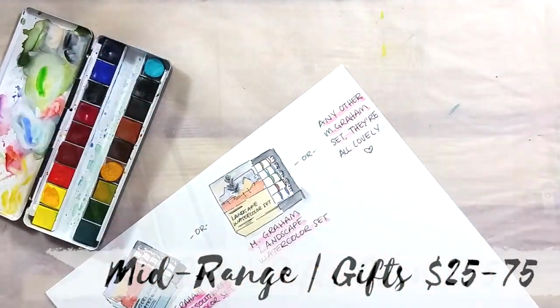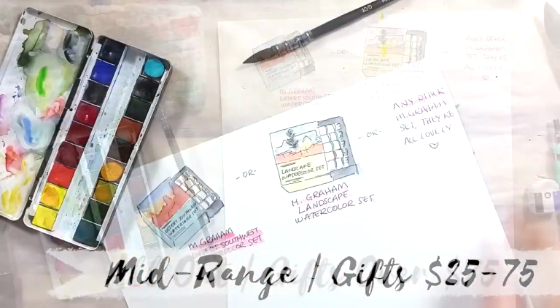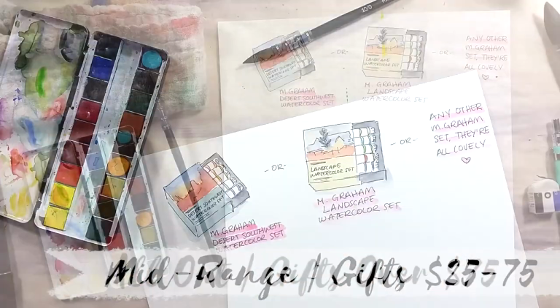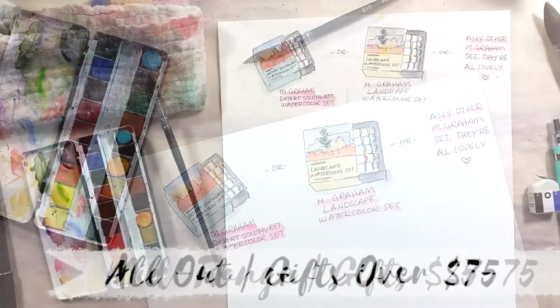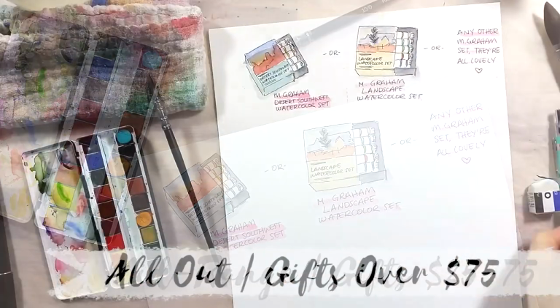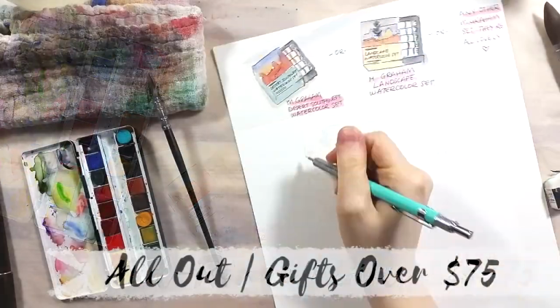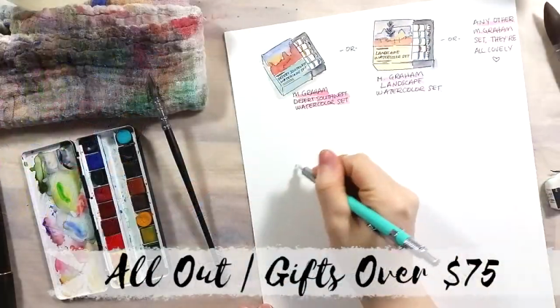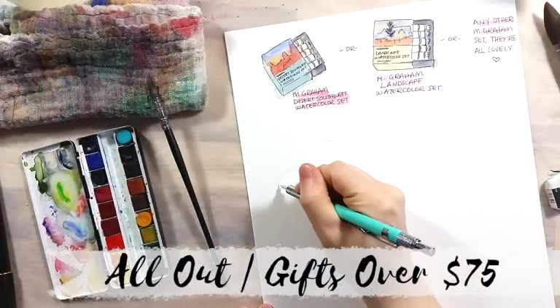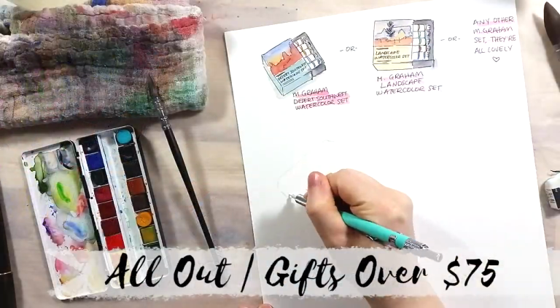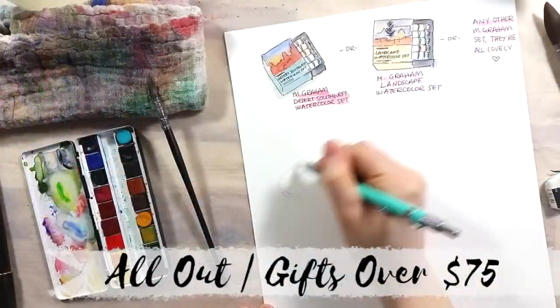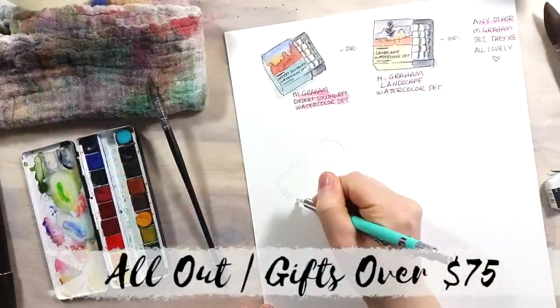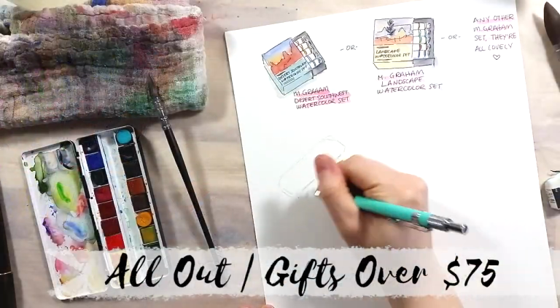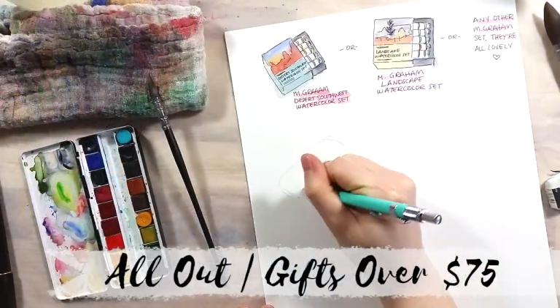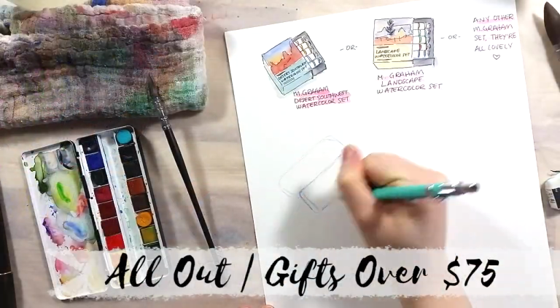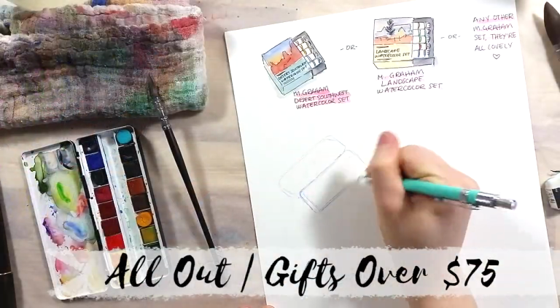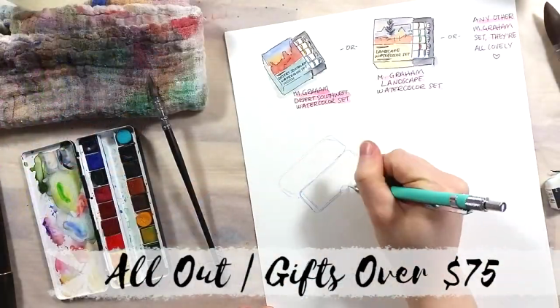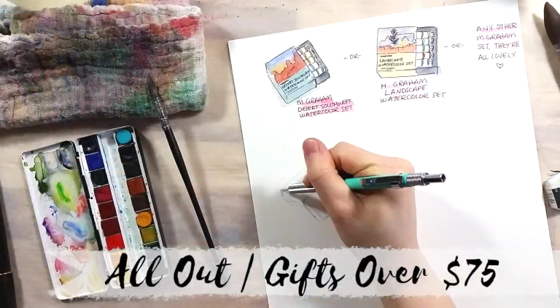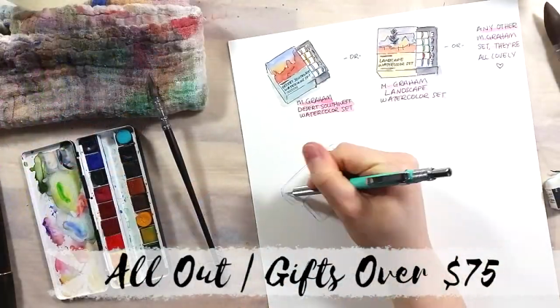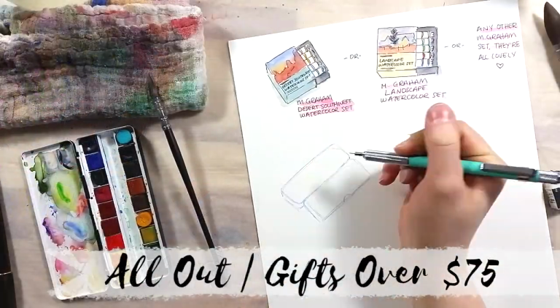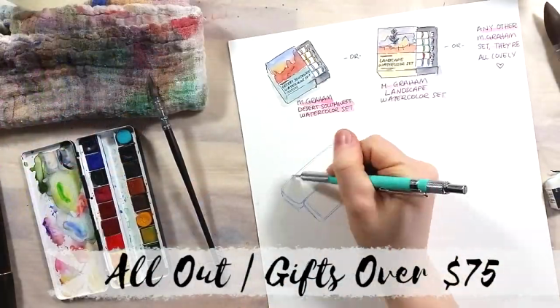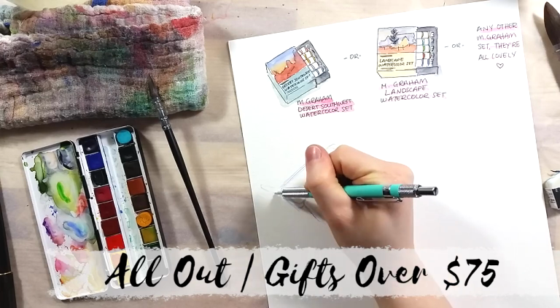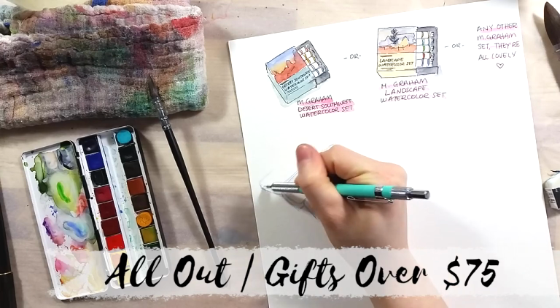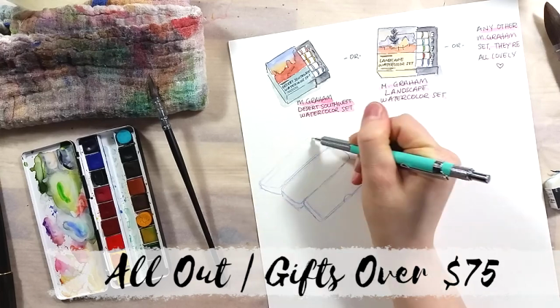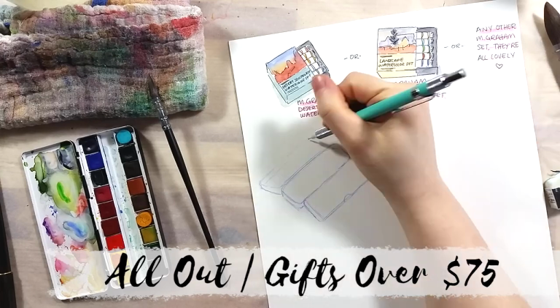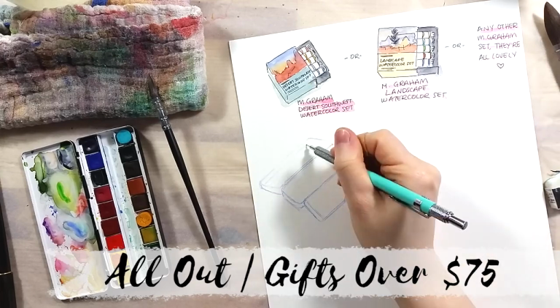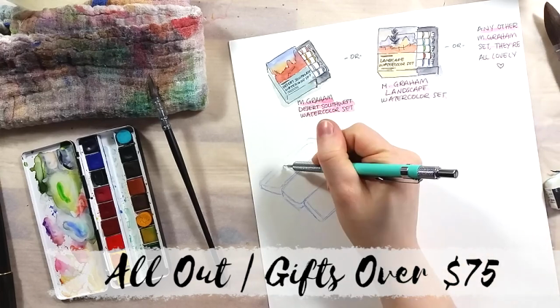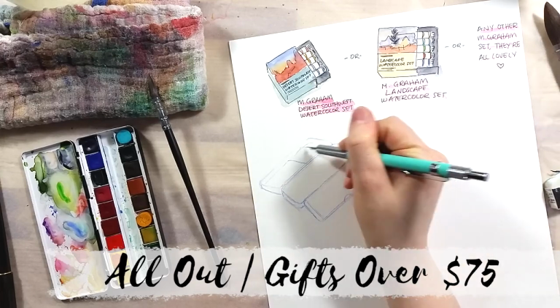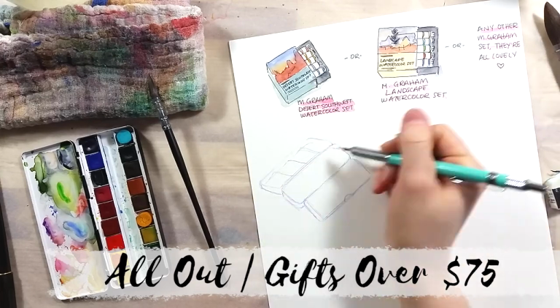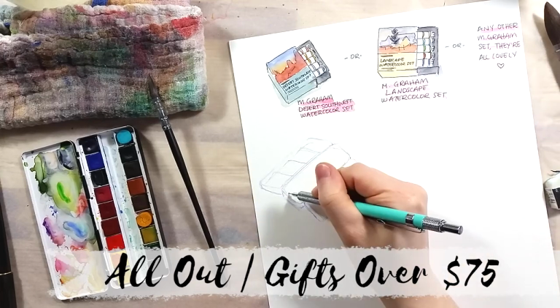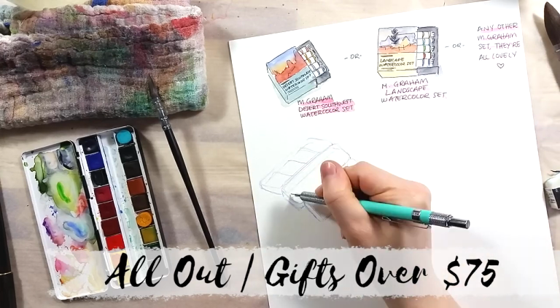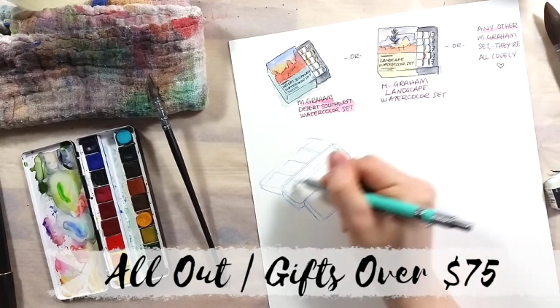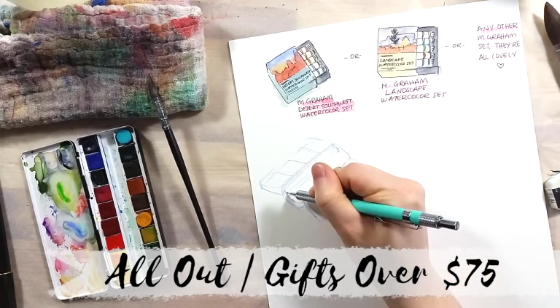The next category contains suggestions for gifts that are over $75.